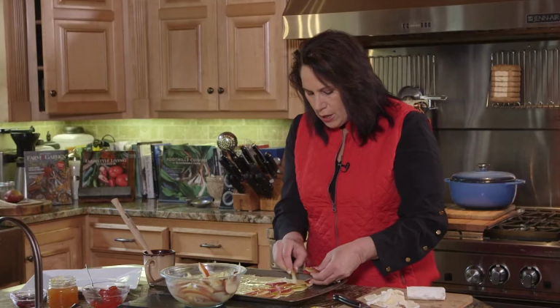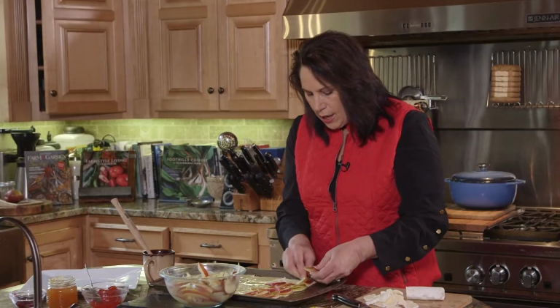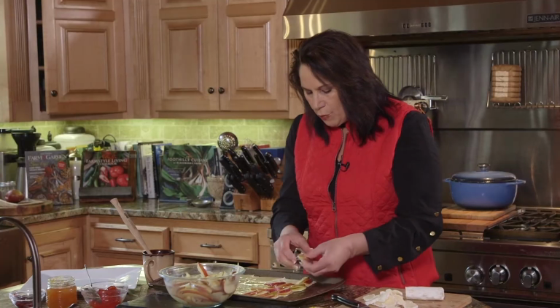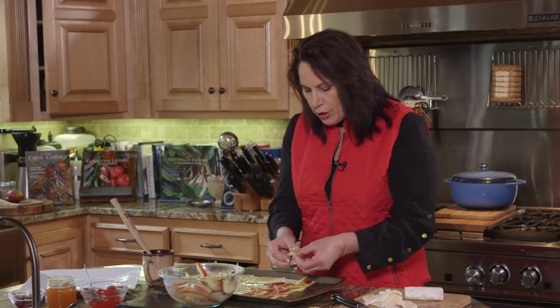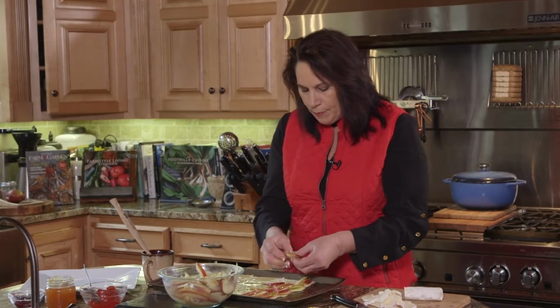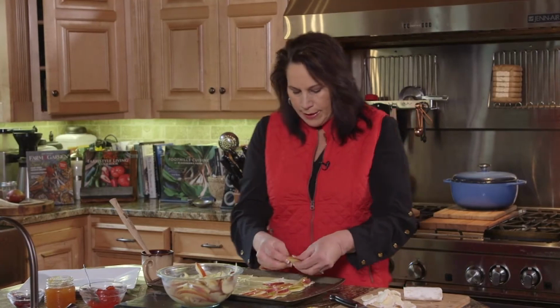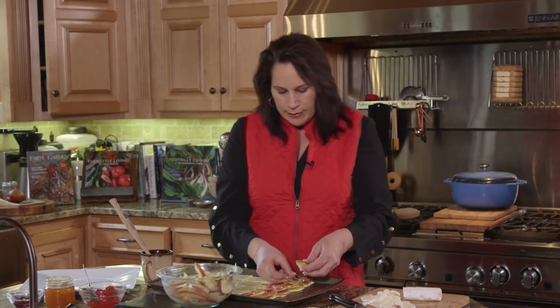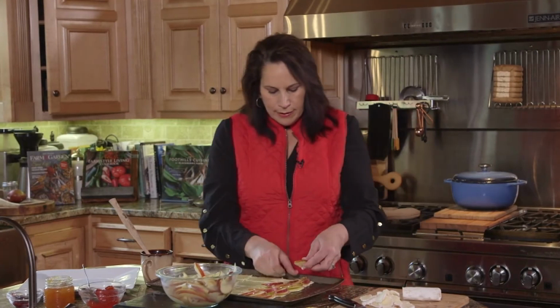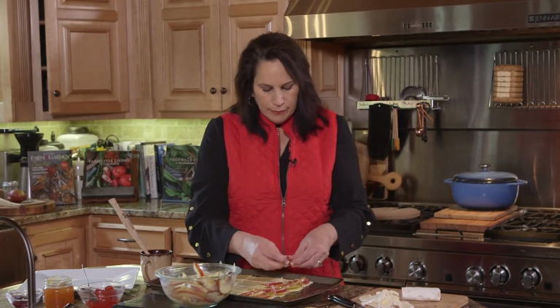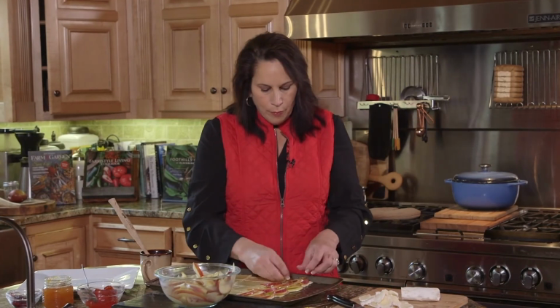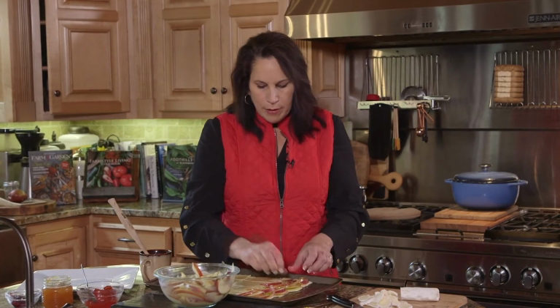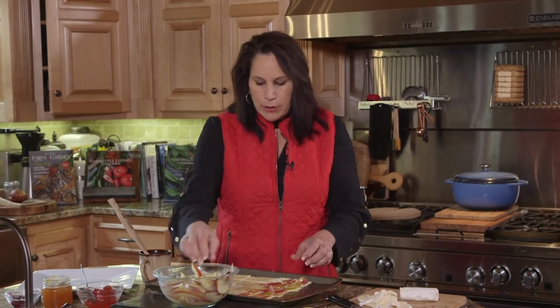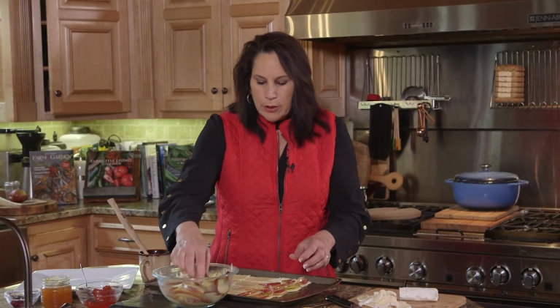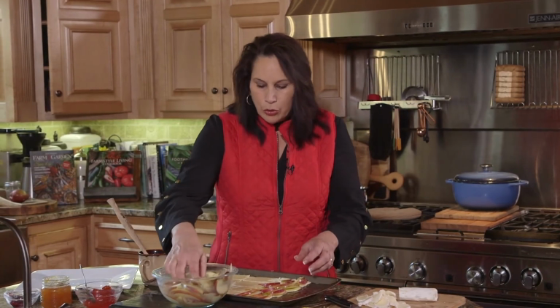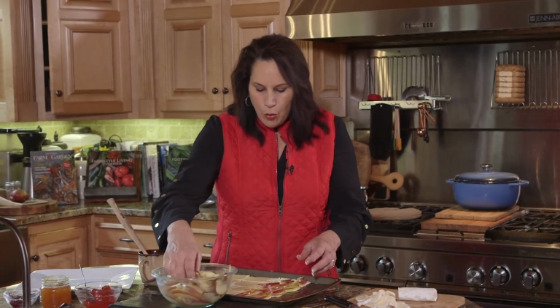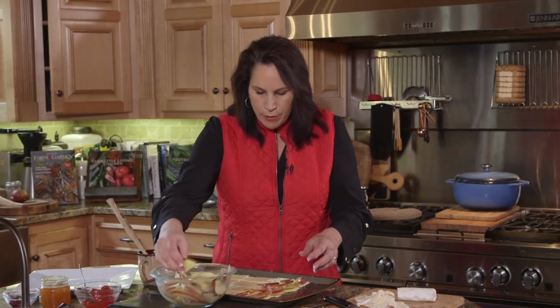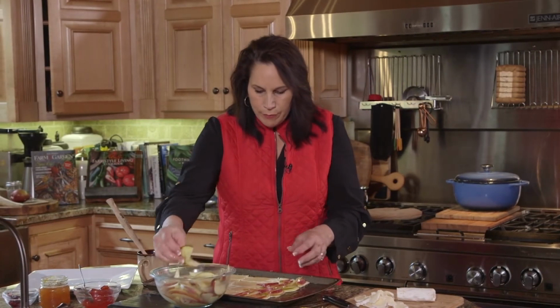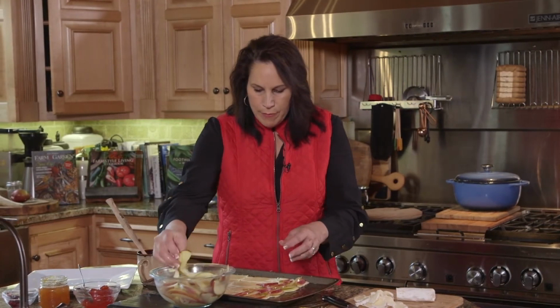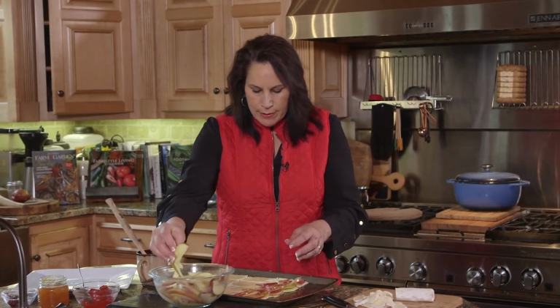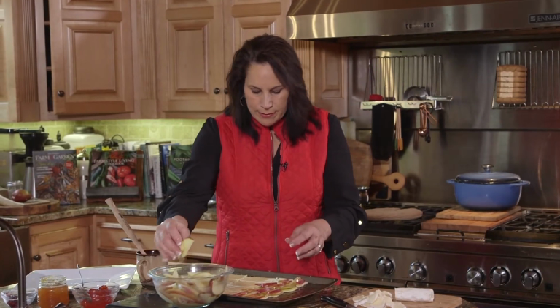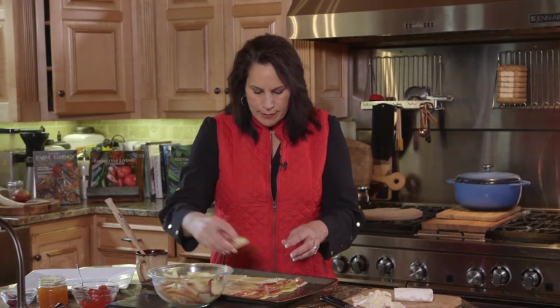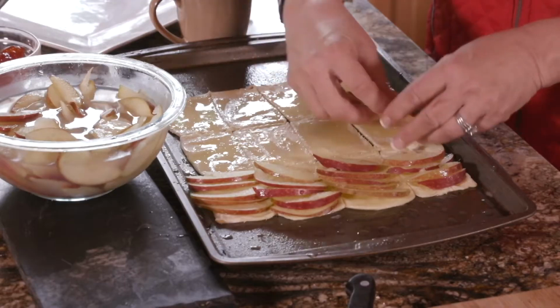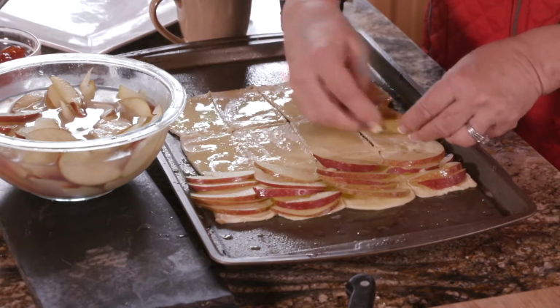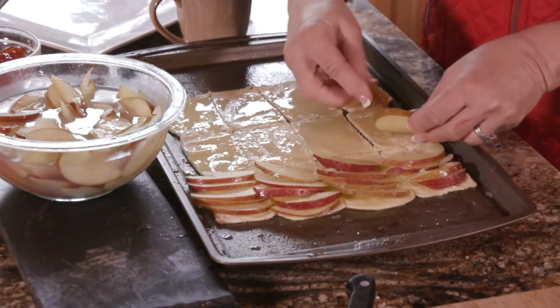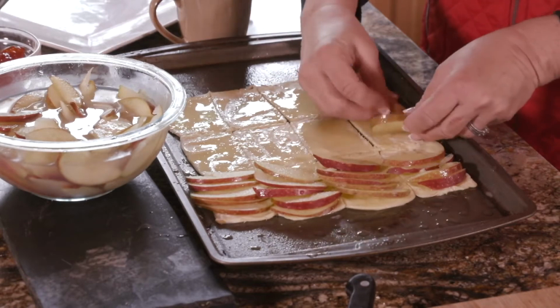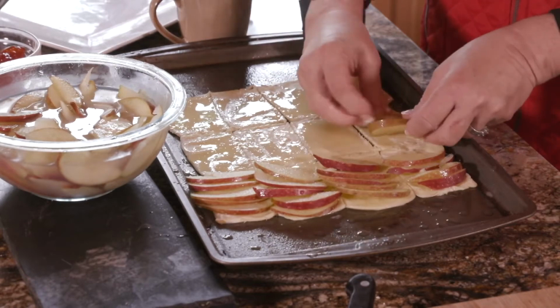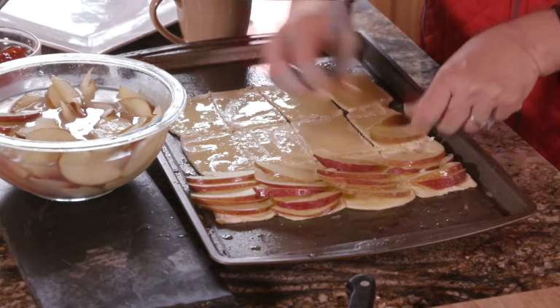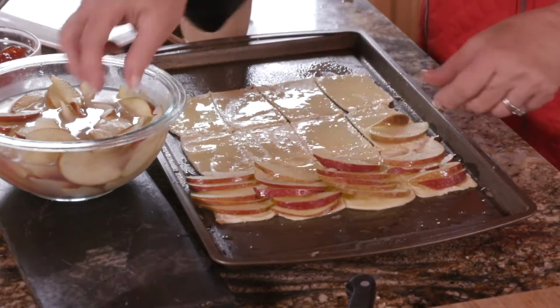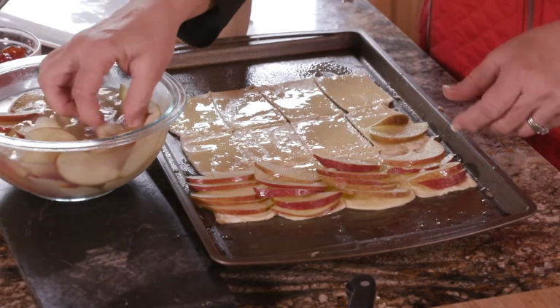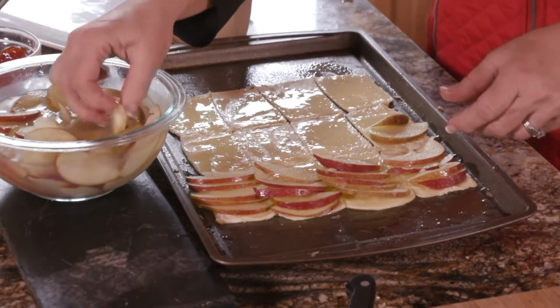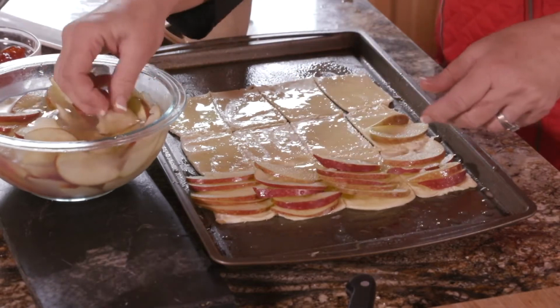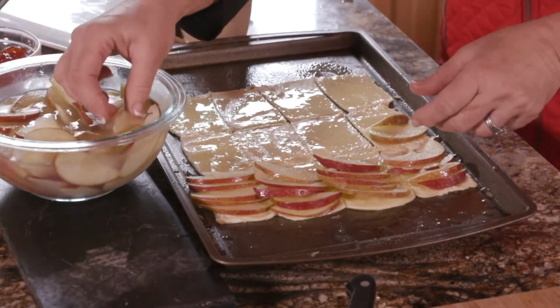We're going to bake these for about 12 minutes in the oven at 350.